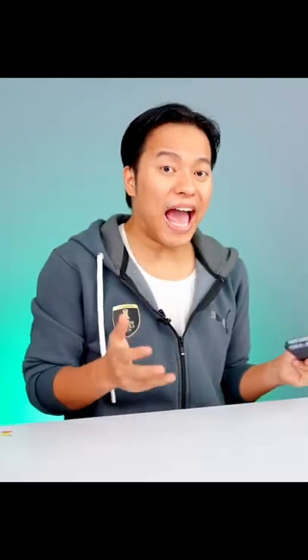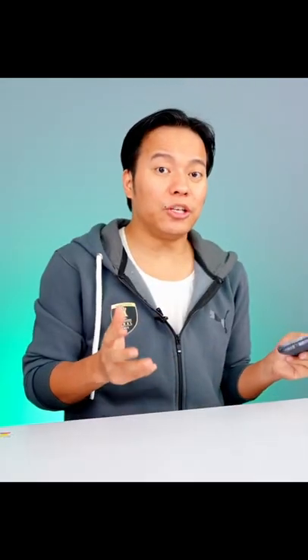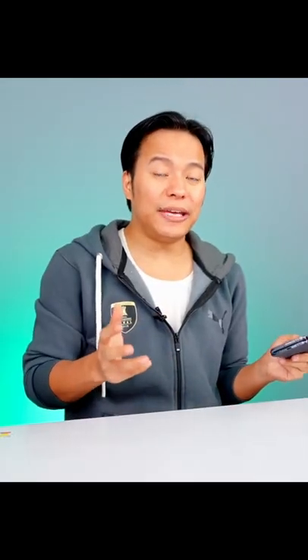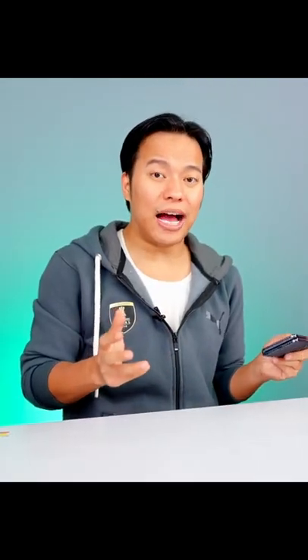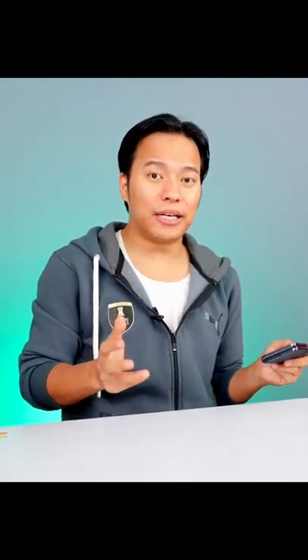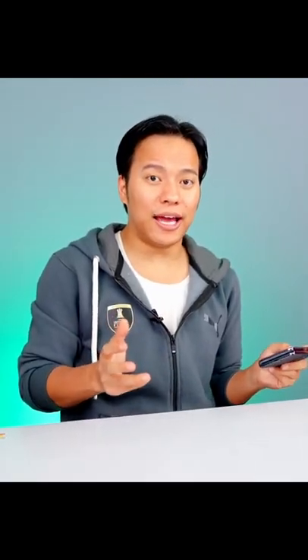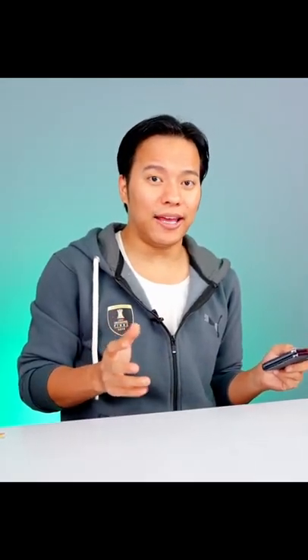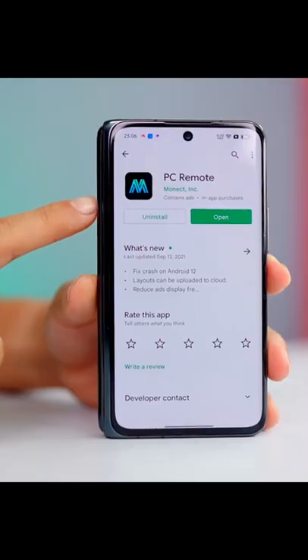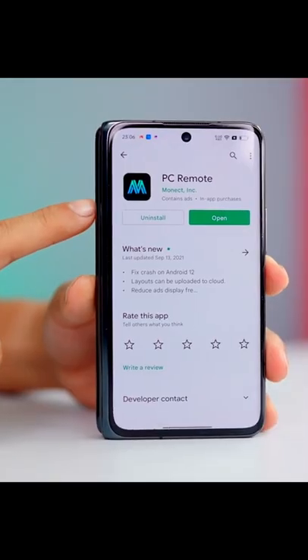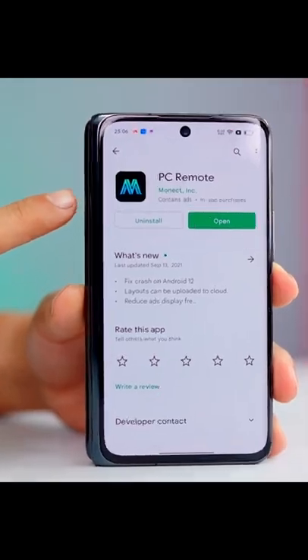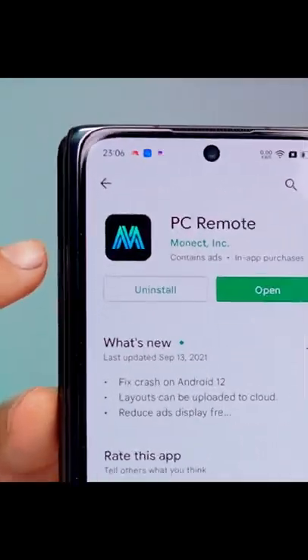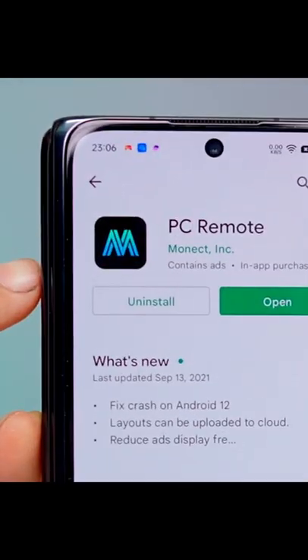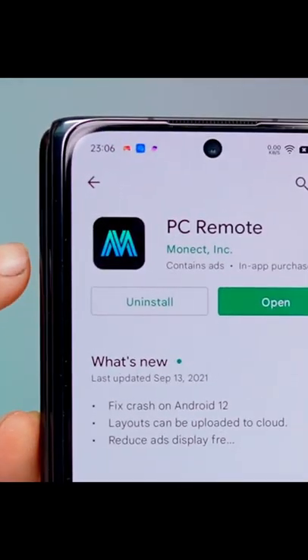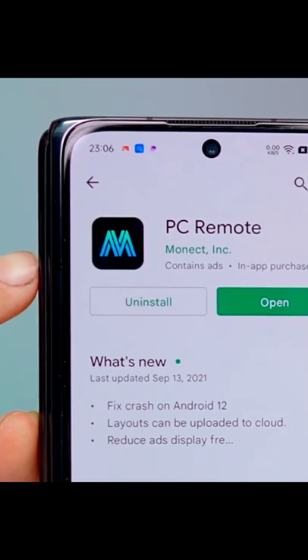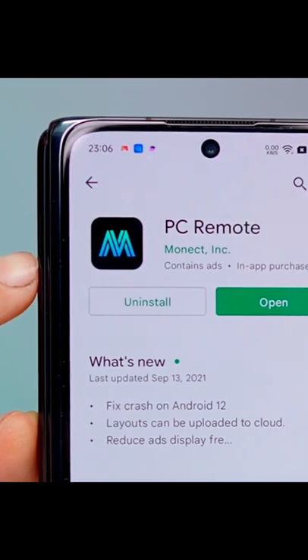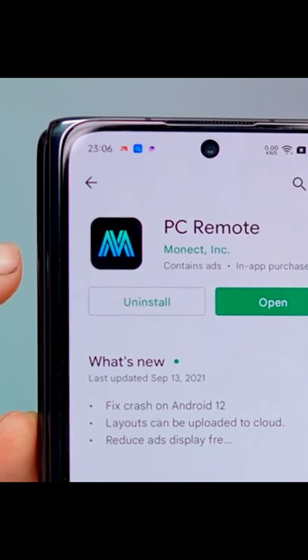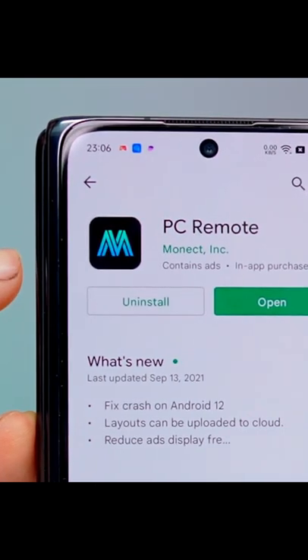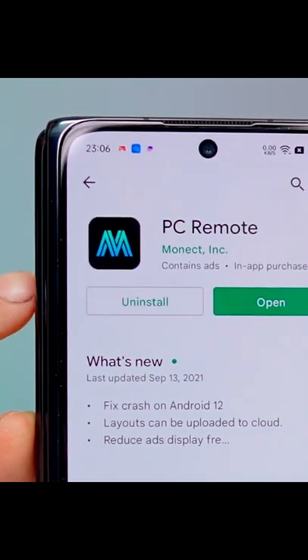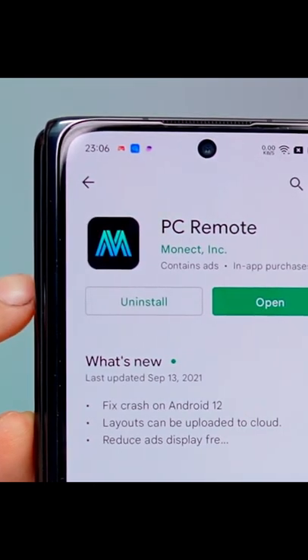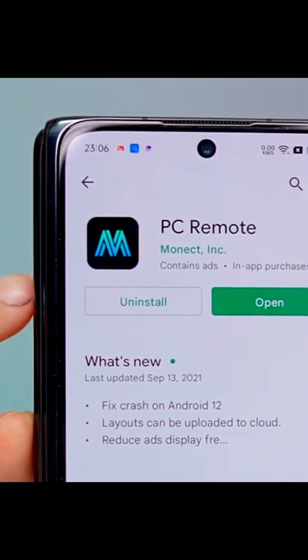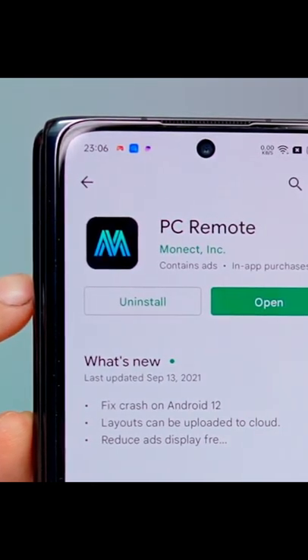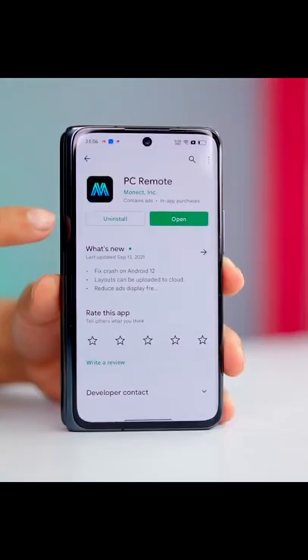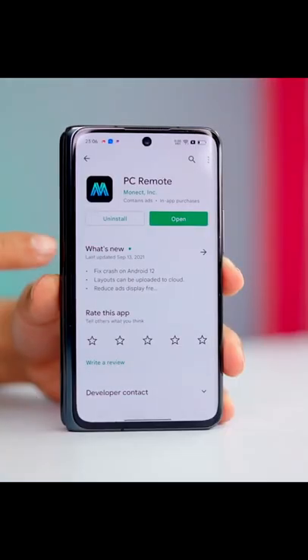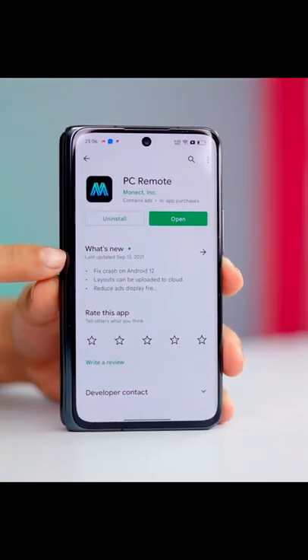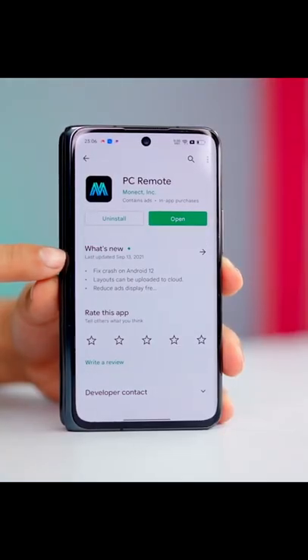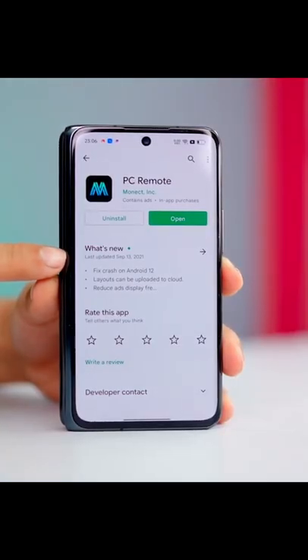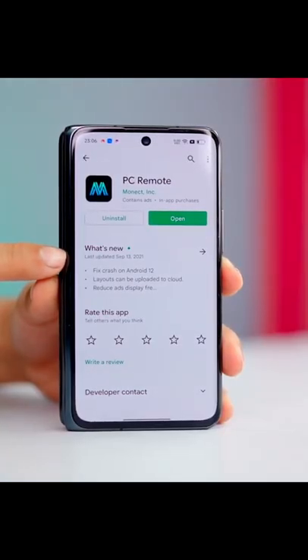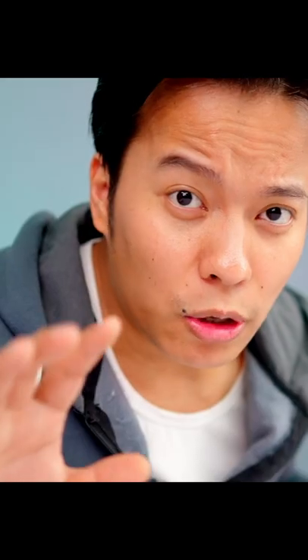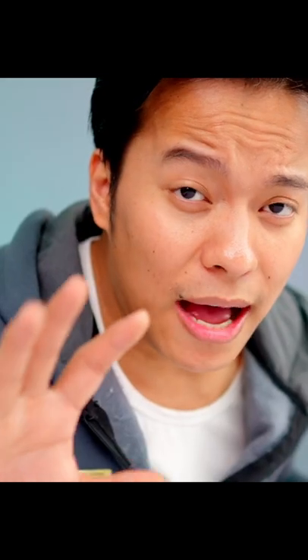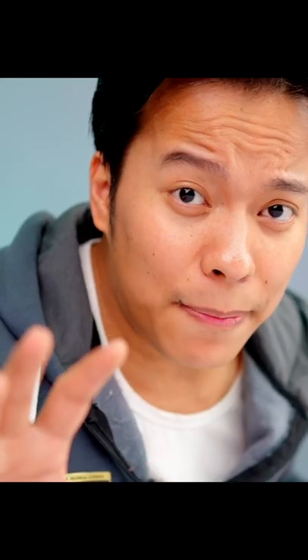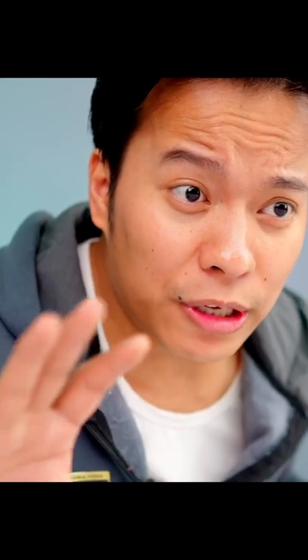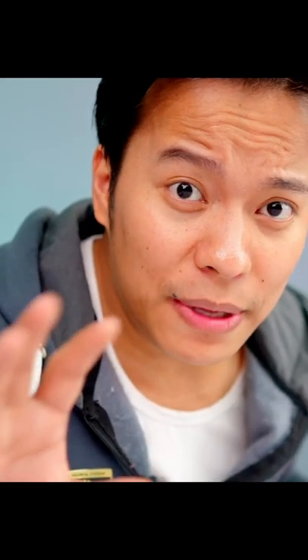Actually, I work on this app. This app is called PC Remote, also called Monict. You will find it in the App Store. Now you have to connect with gaming.